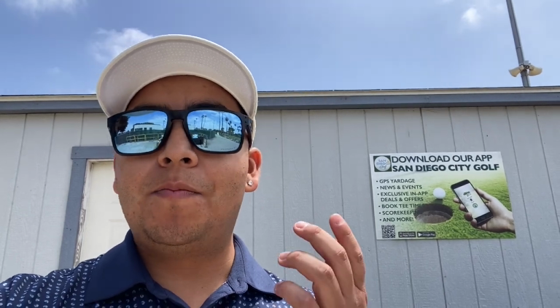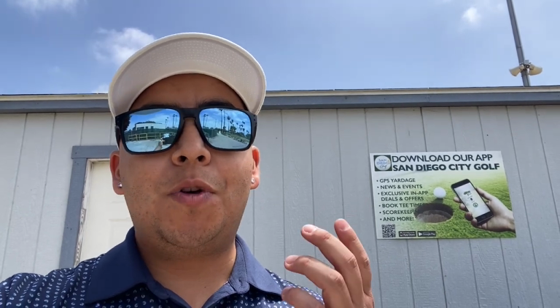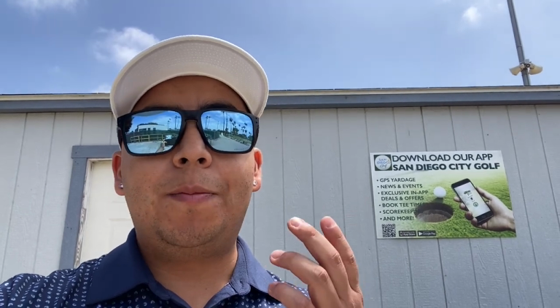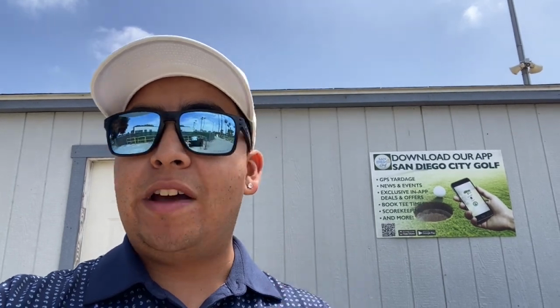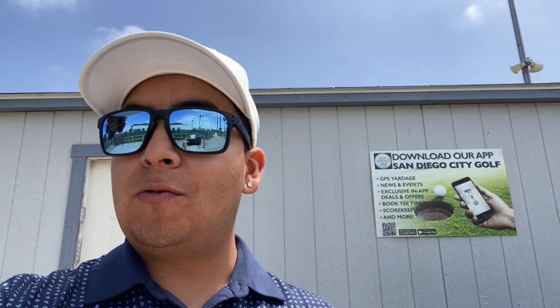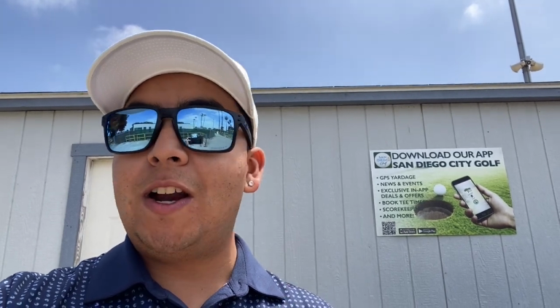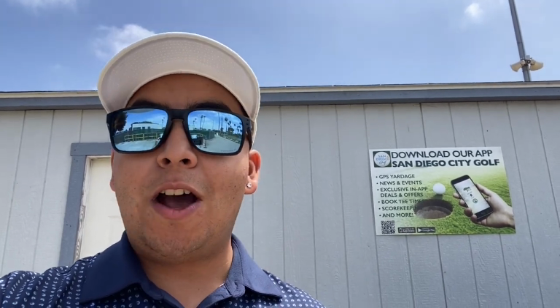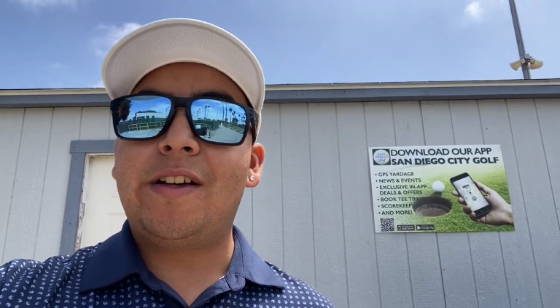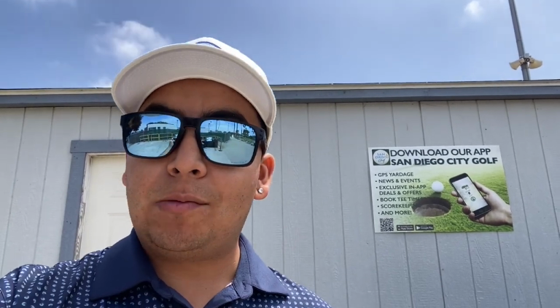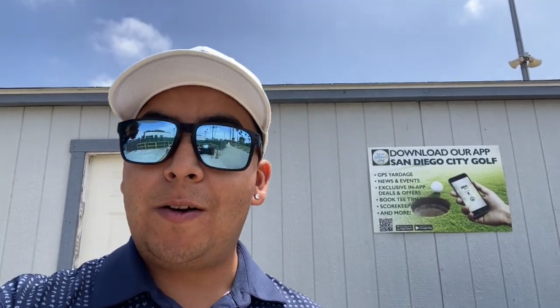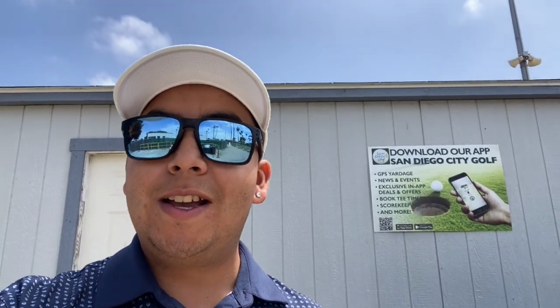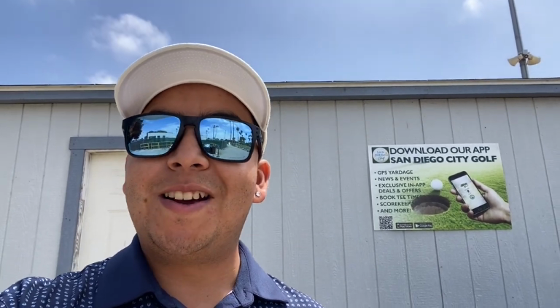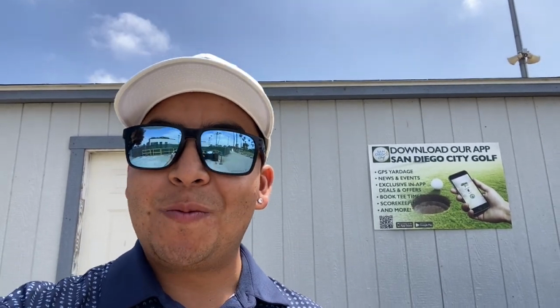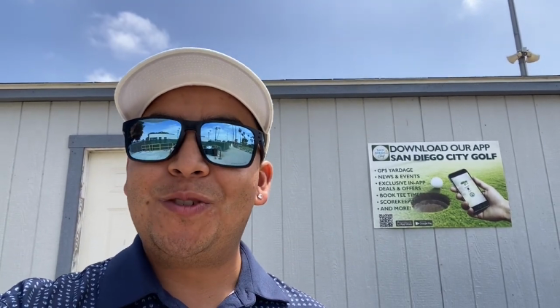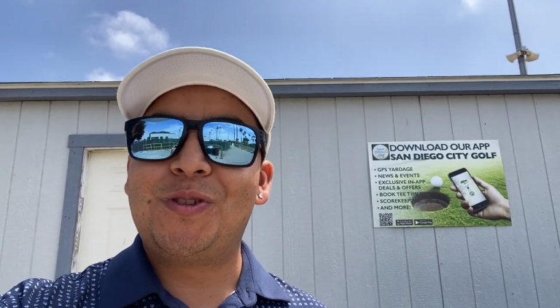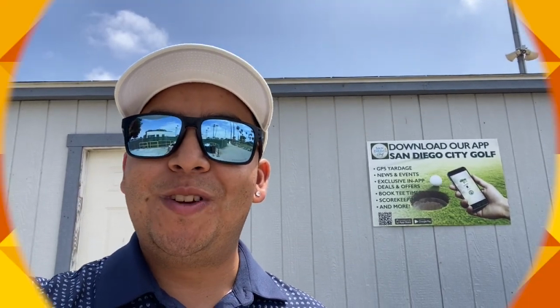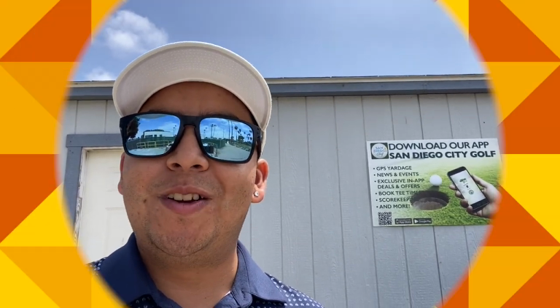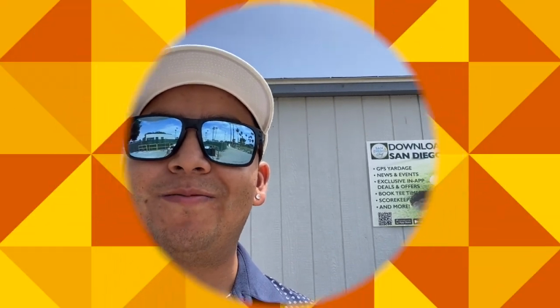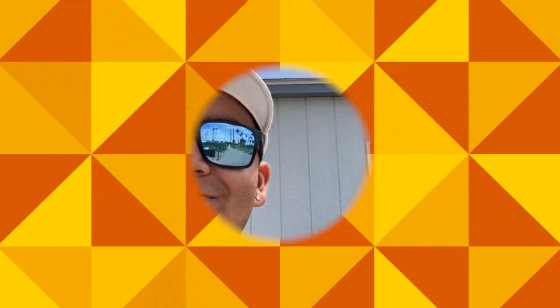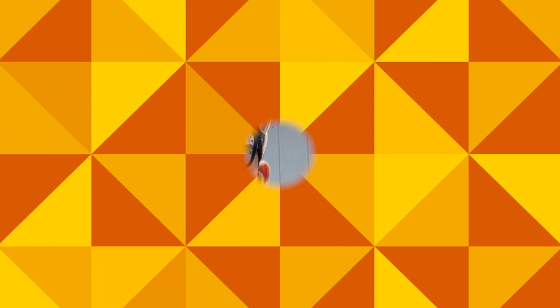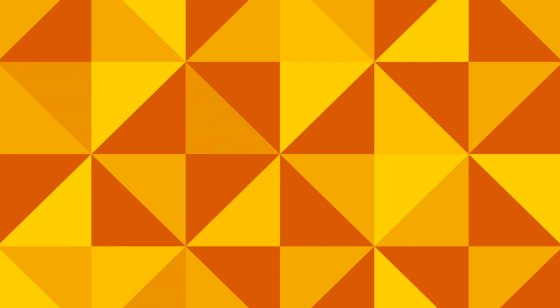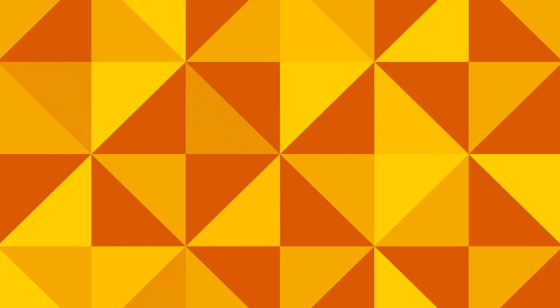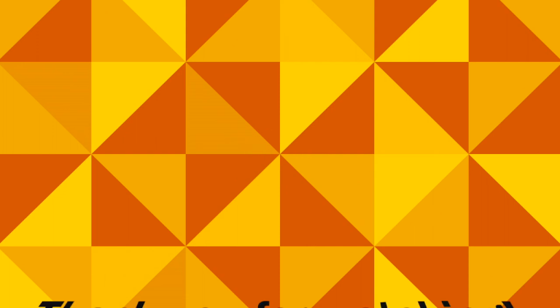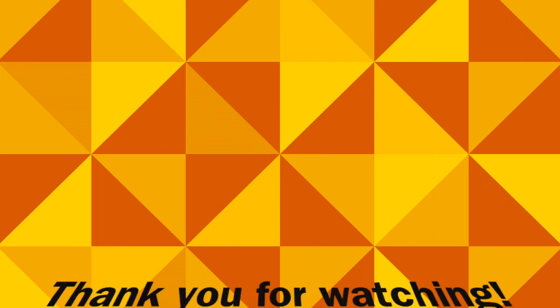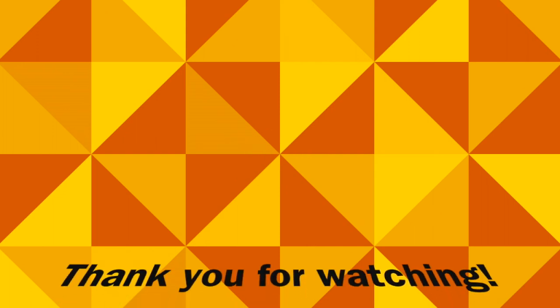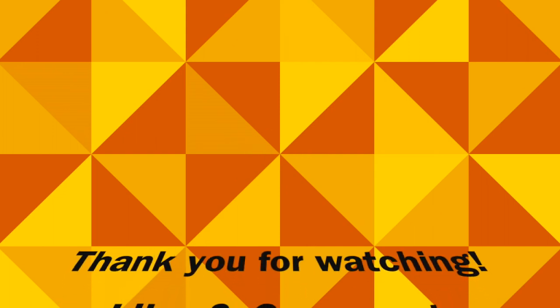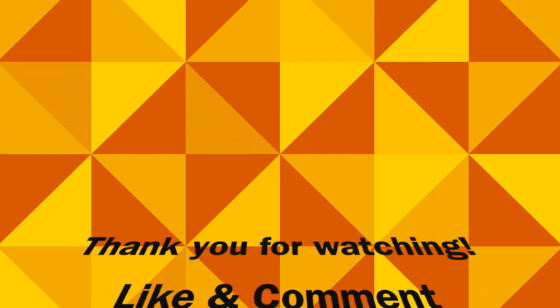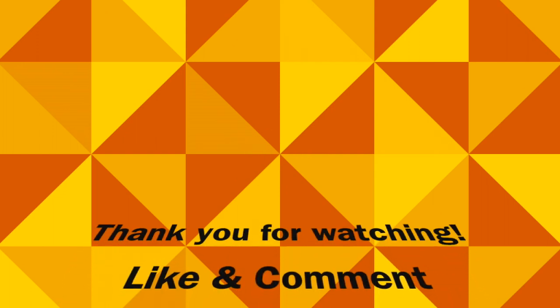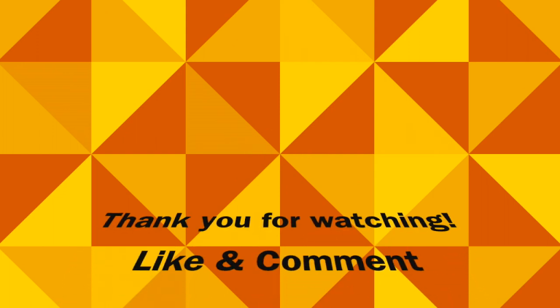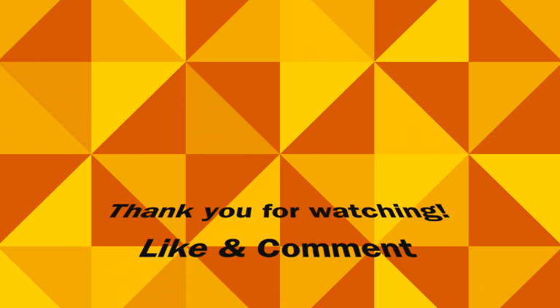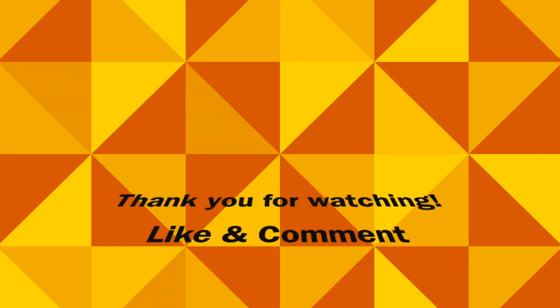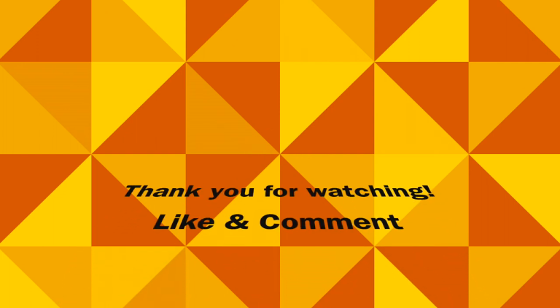But as of right now, that's about it, and I hope you enjoyed the video. Thank you.